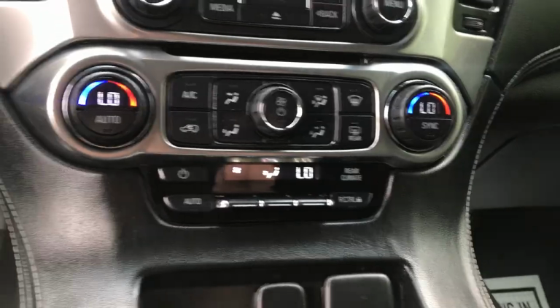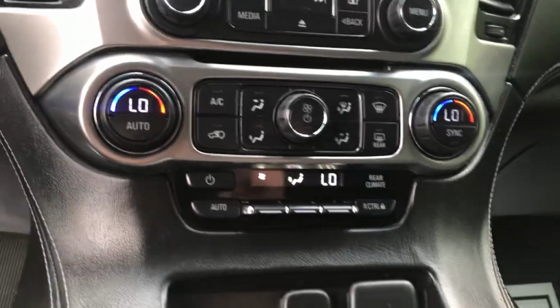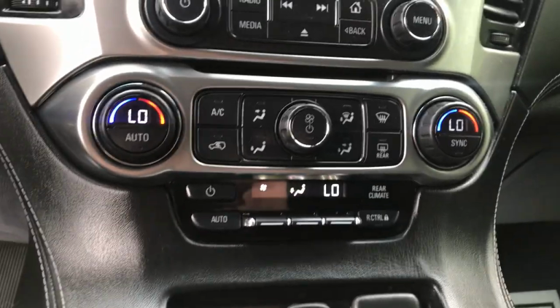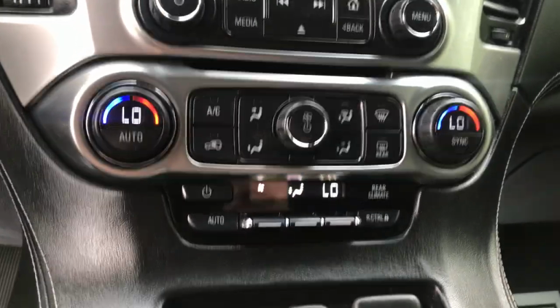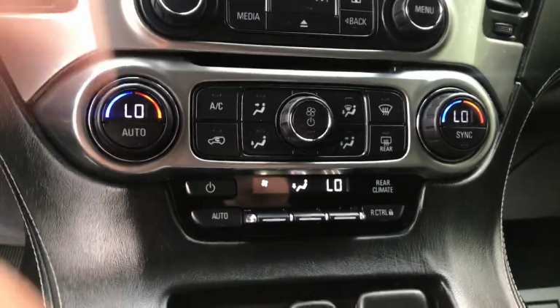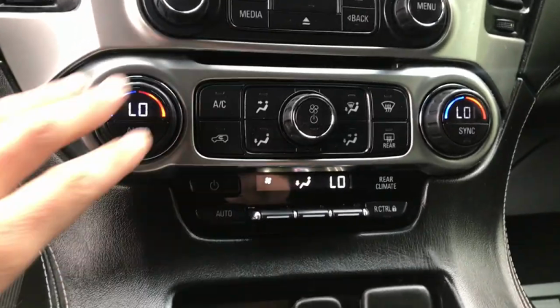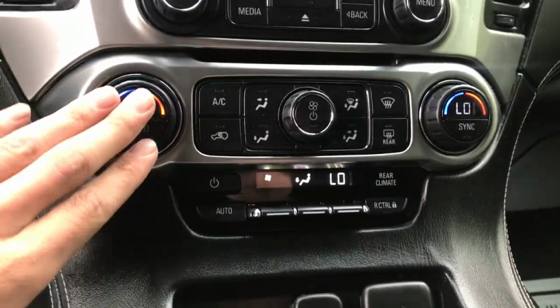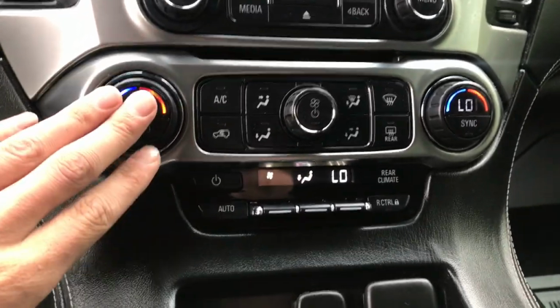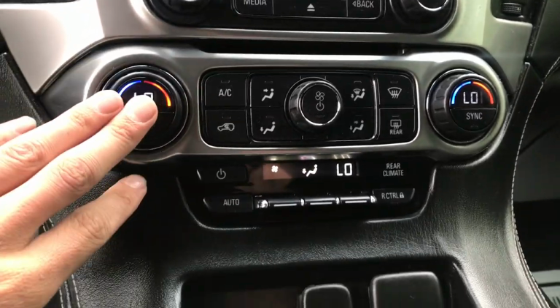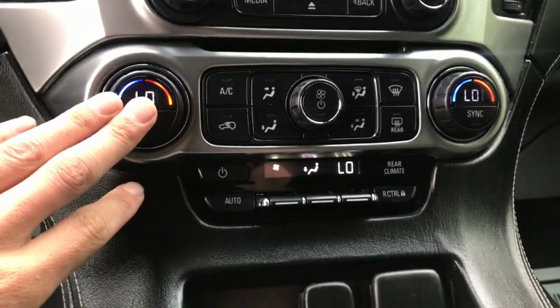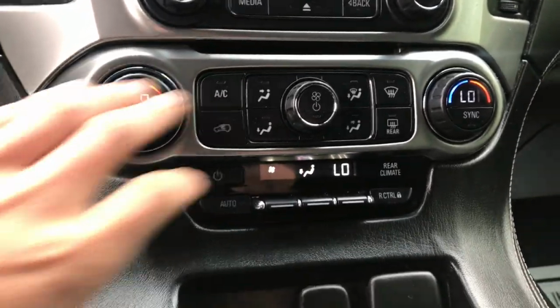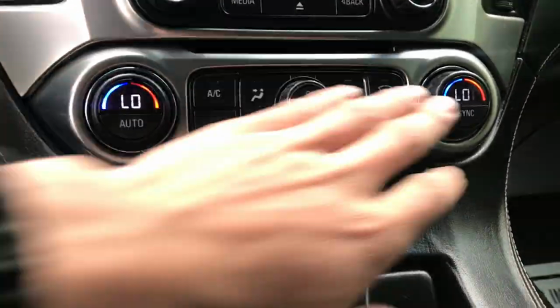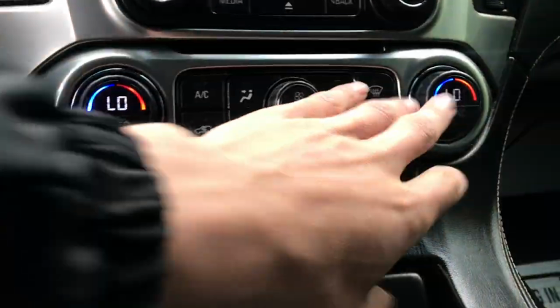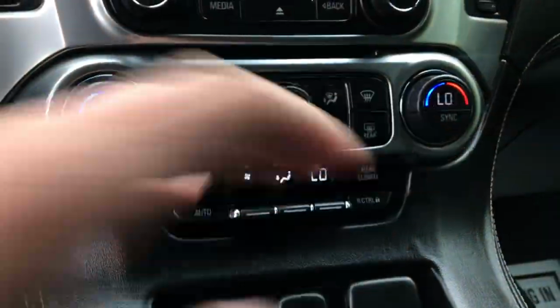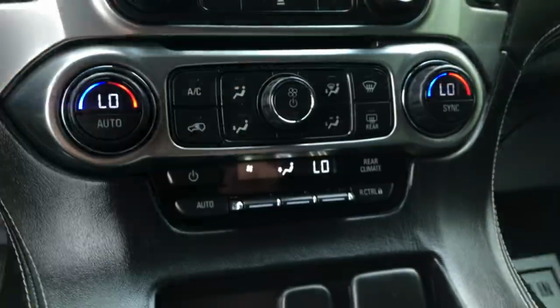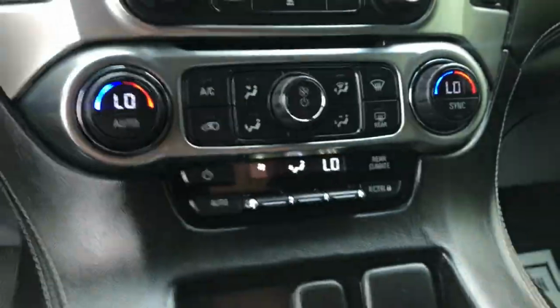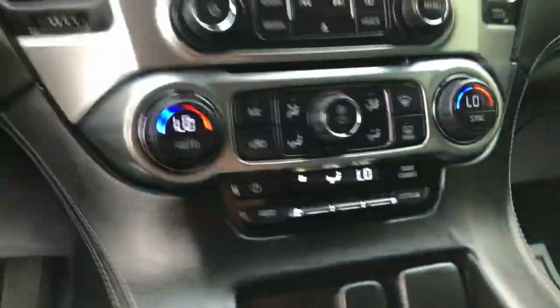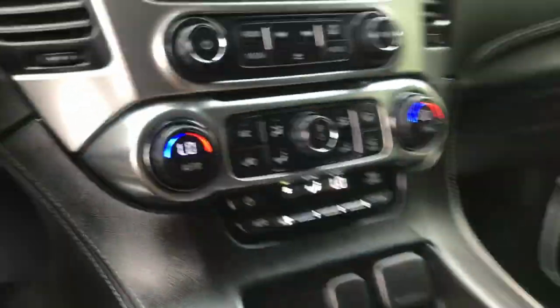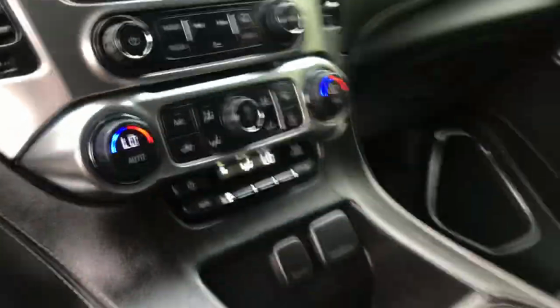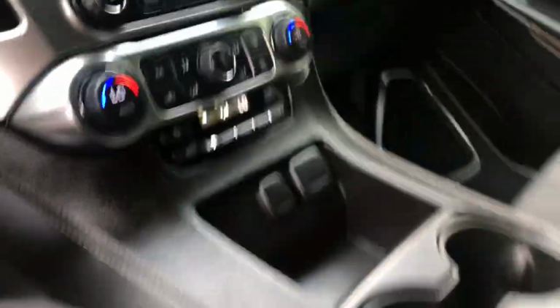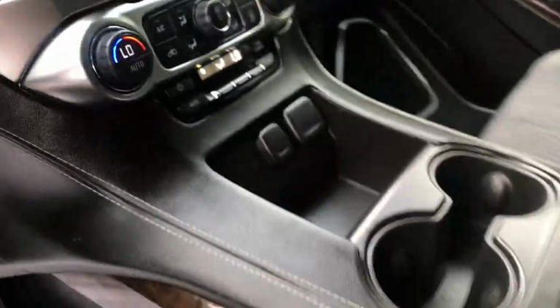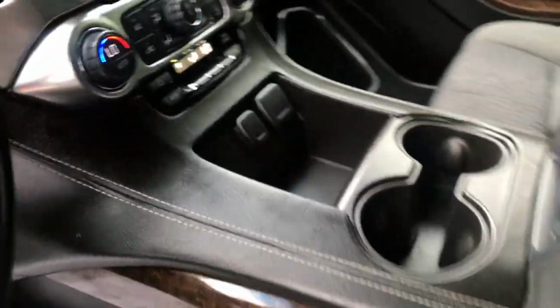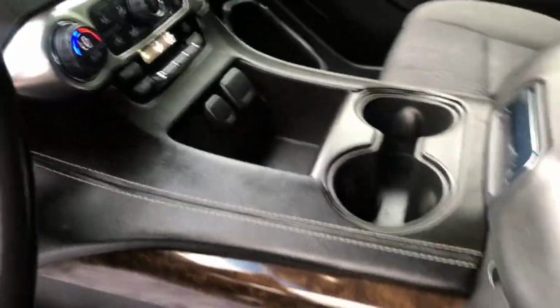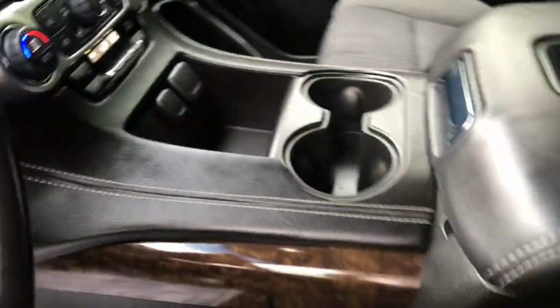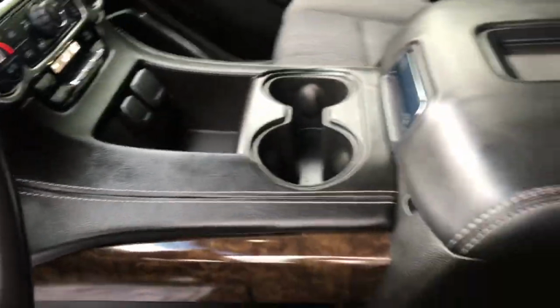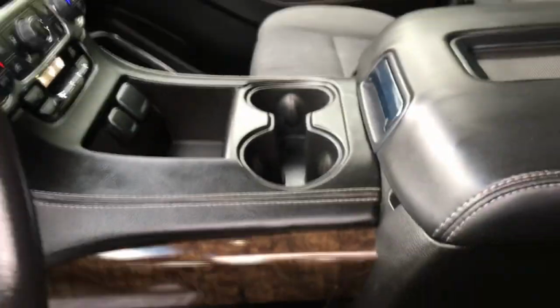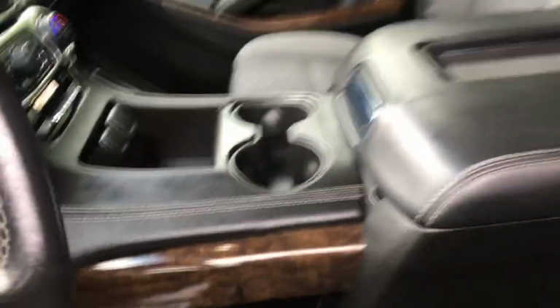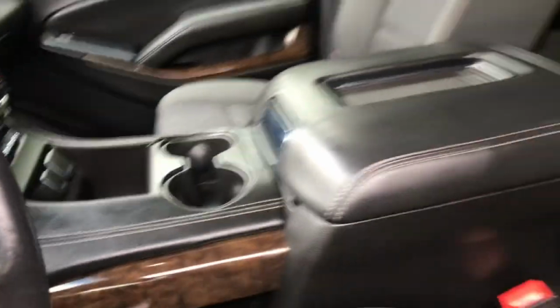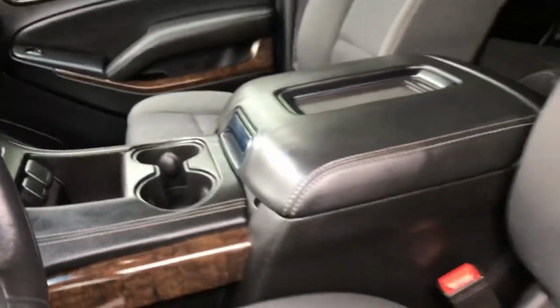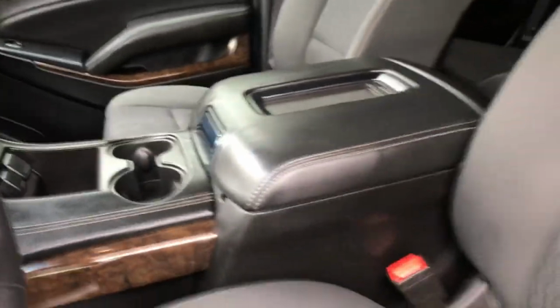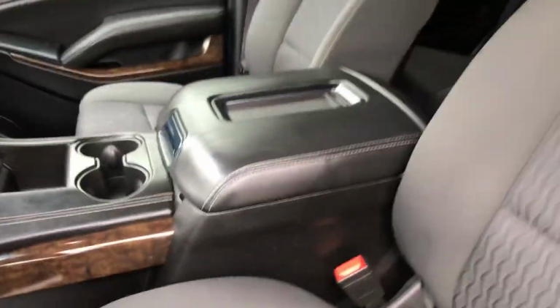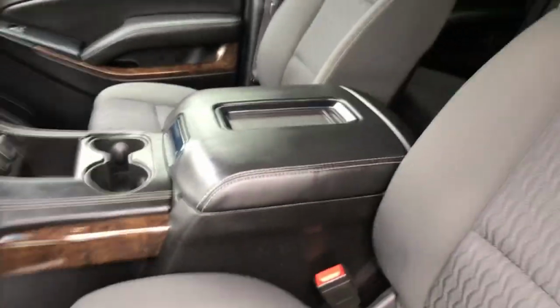Got your climate controls — driver and passenger. Got the full center console in this vehicle.